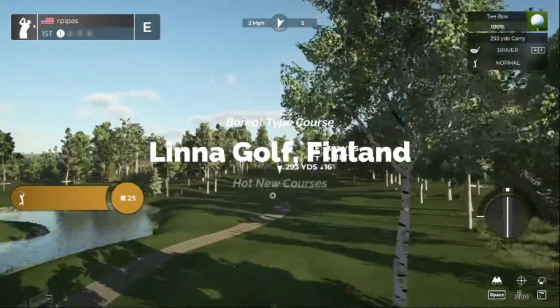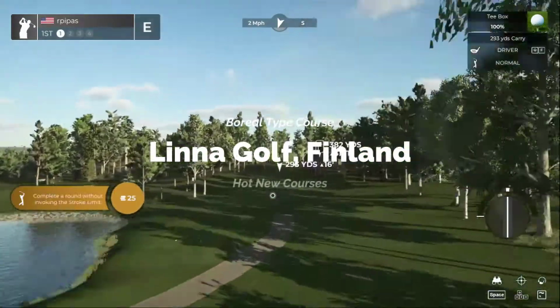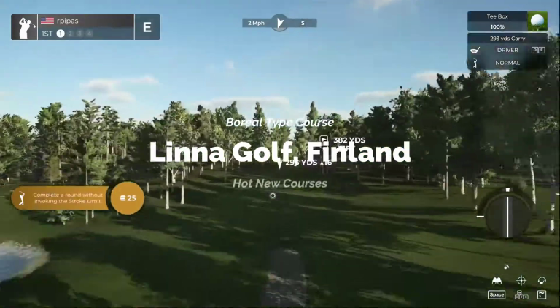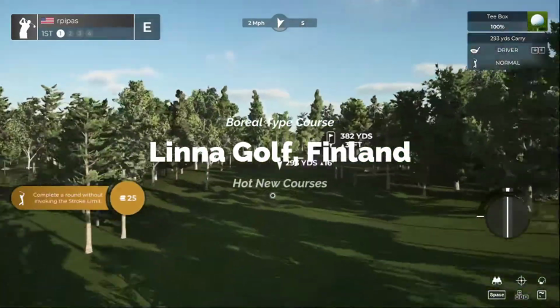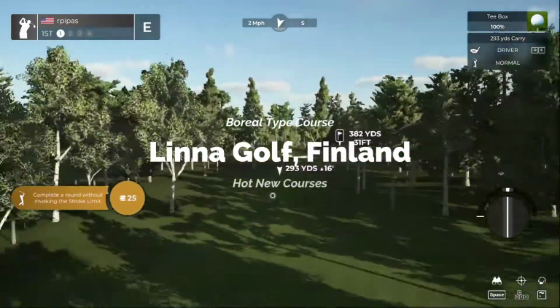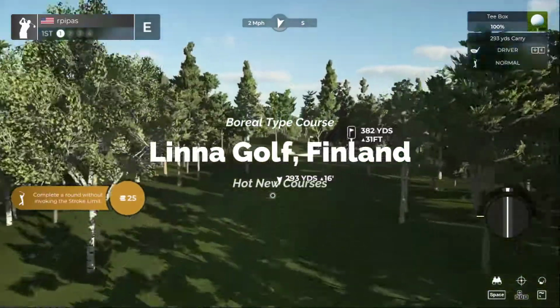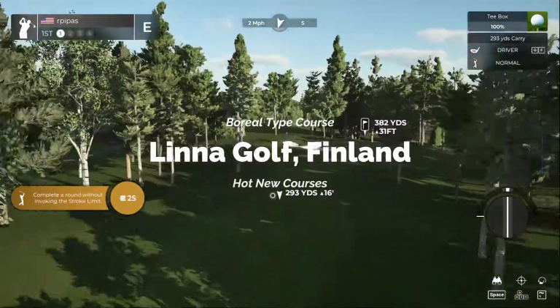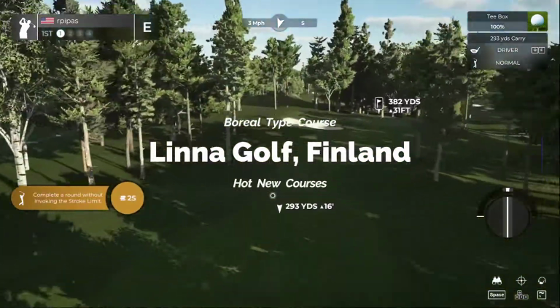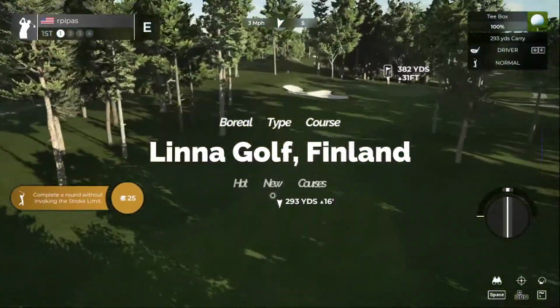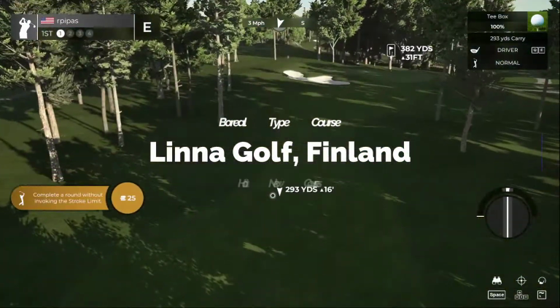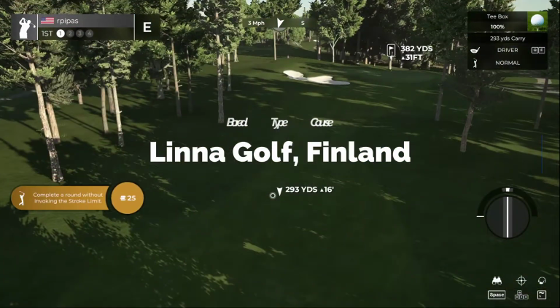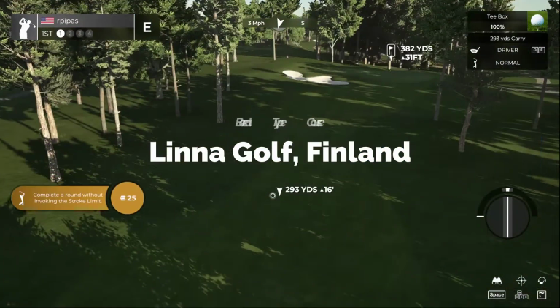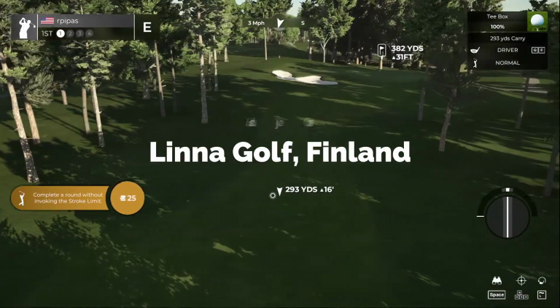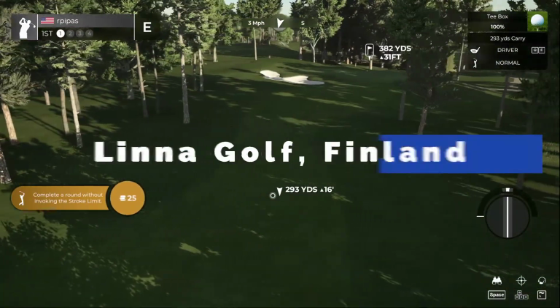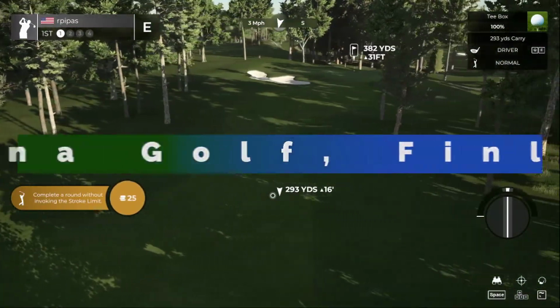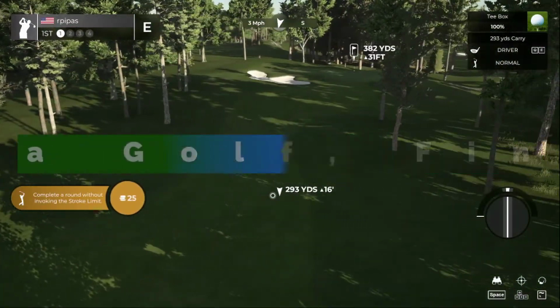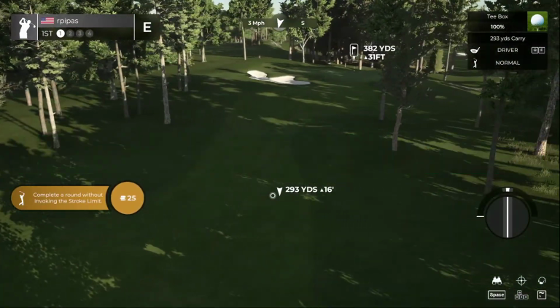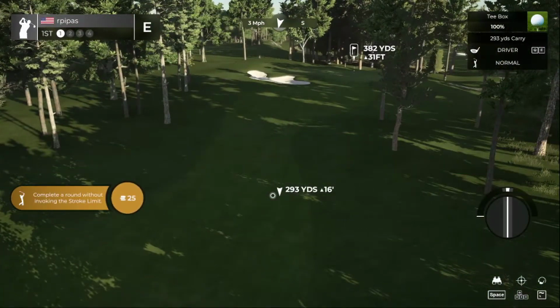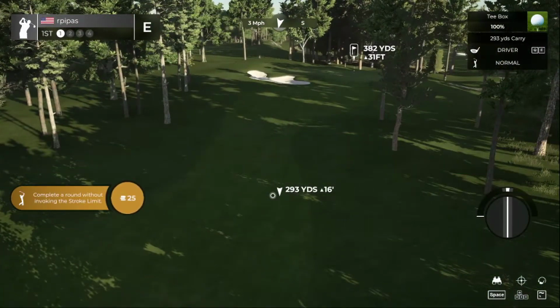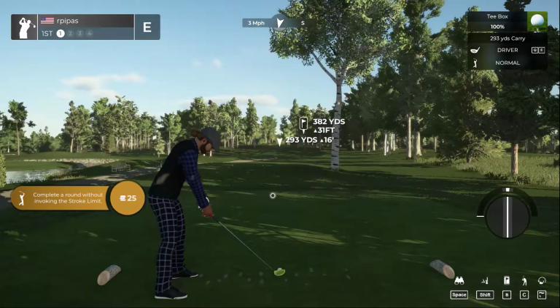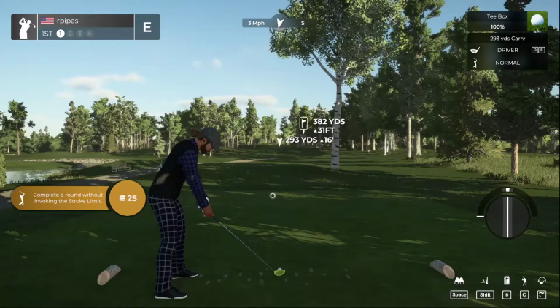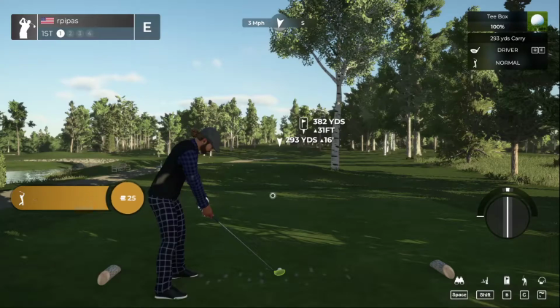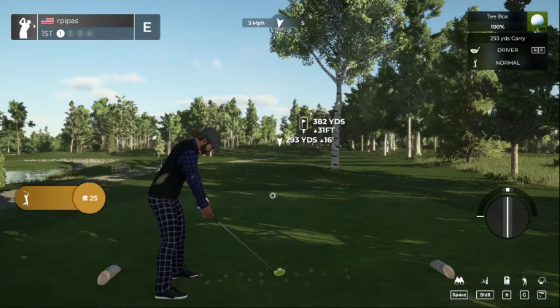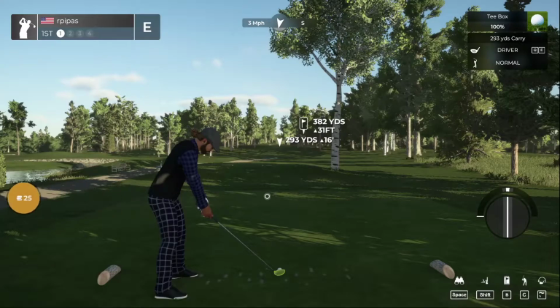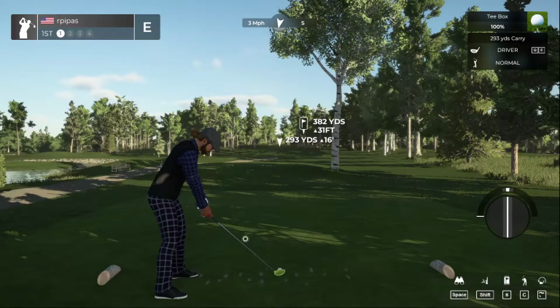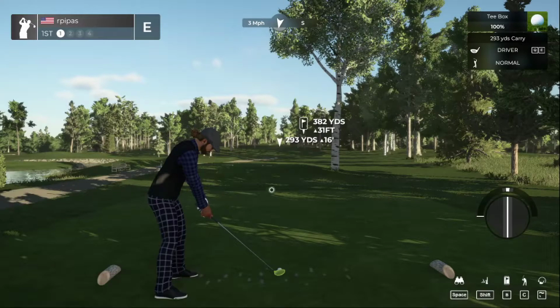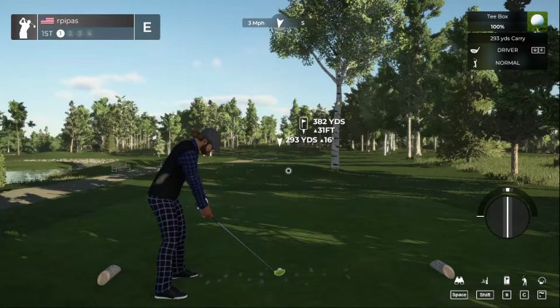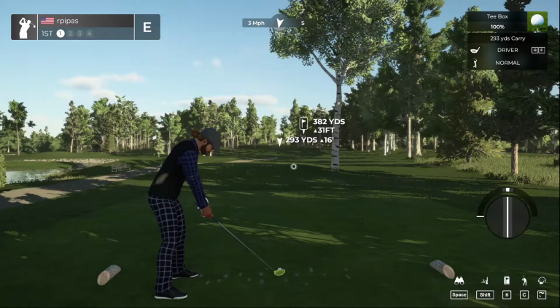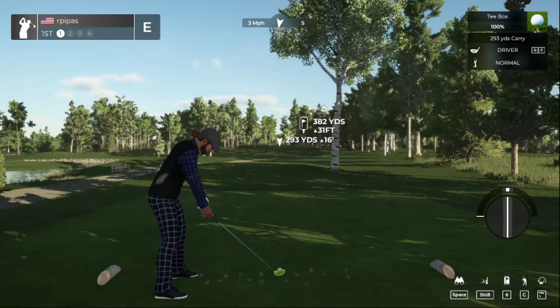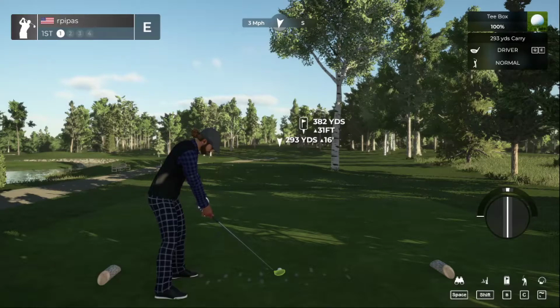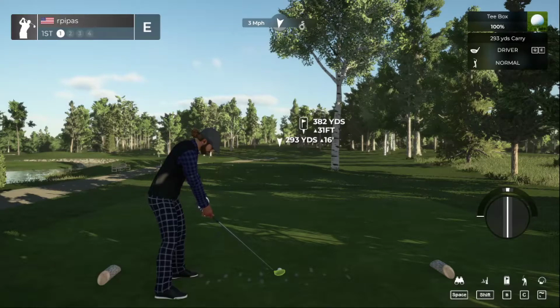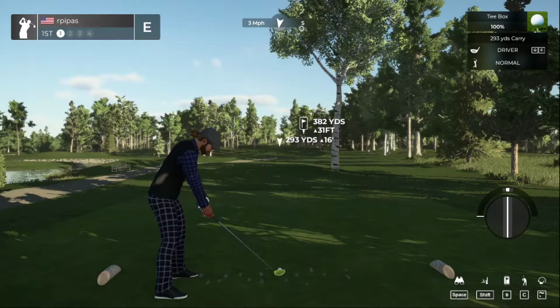We've got the tees queued up — playing from the furthest back, which are the white tees, measuring at 7,246 yards. We'll leave all the pin placements and play everything else as default. Hello, my name is John, looking forward to a little bit of golf today. Very tight fairway — time to put this in the fairway.